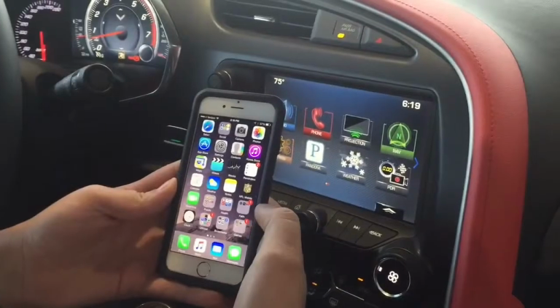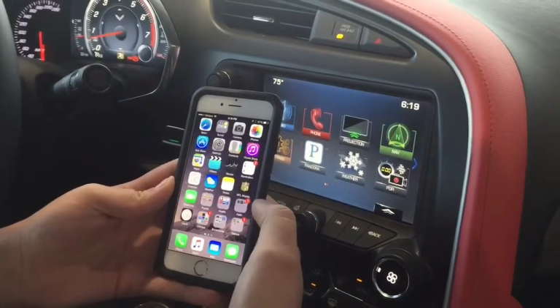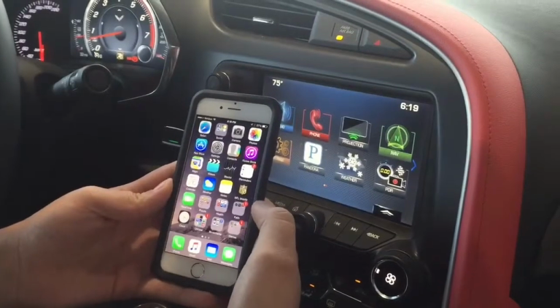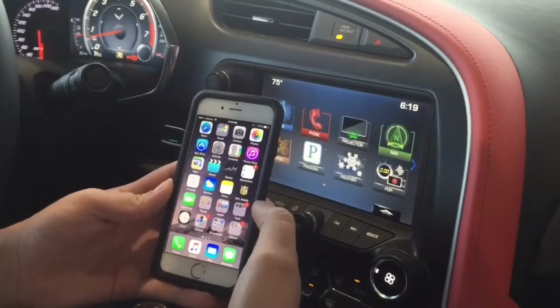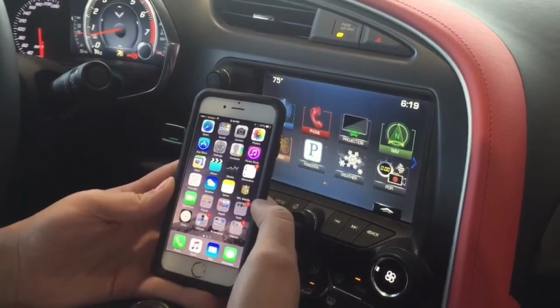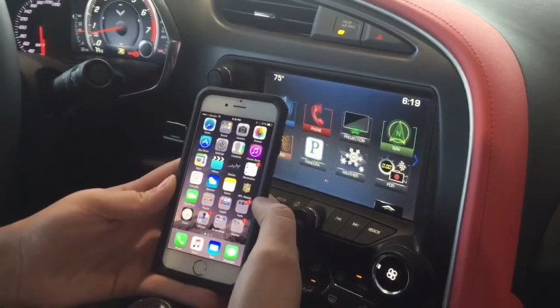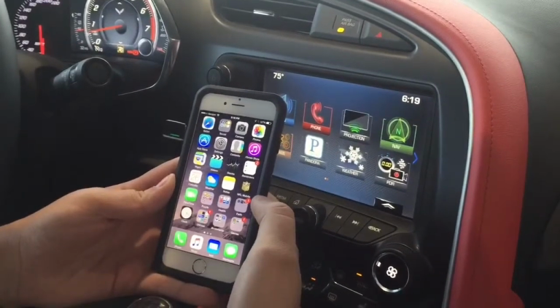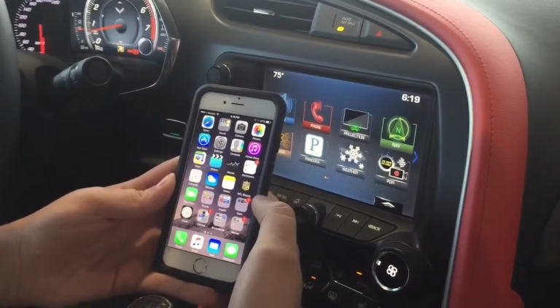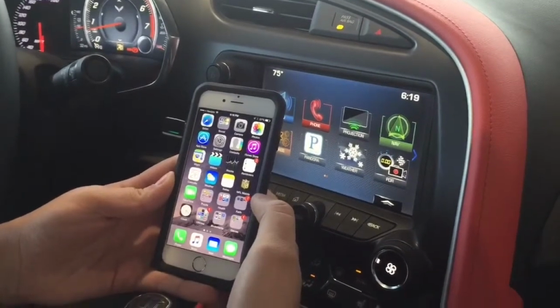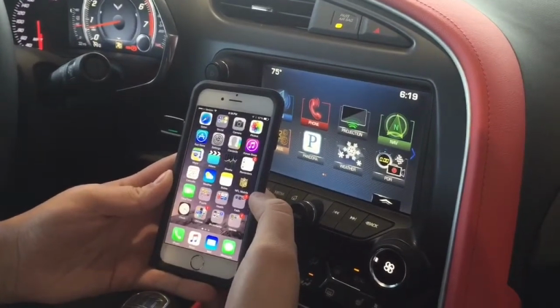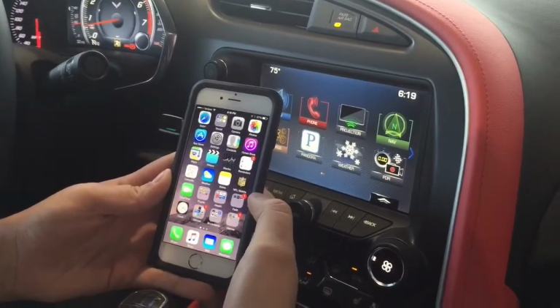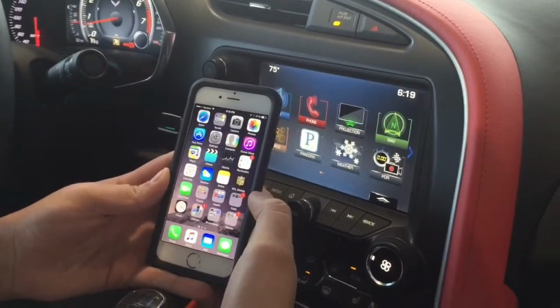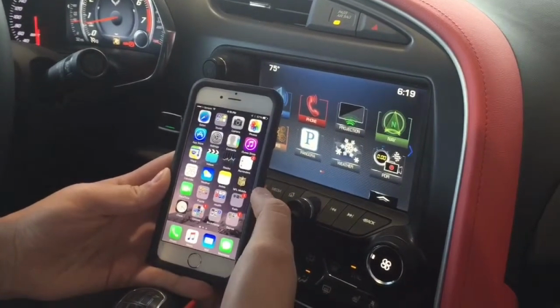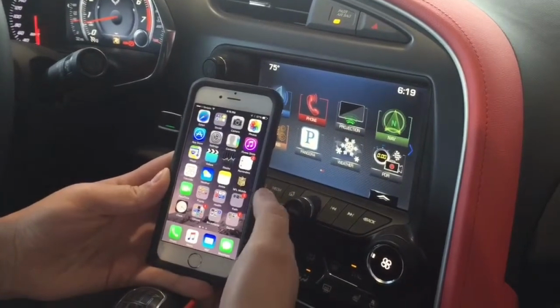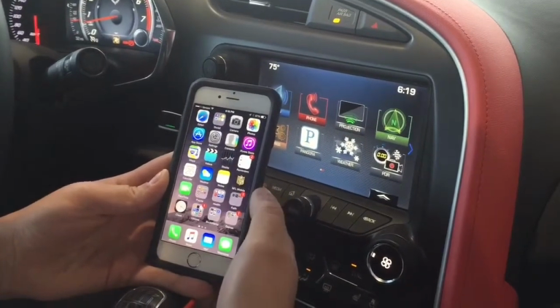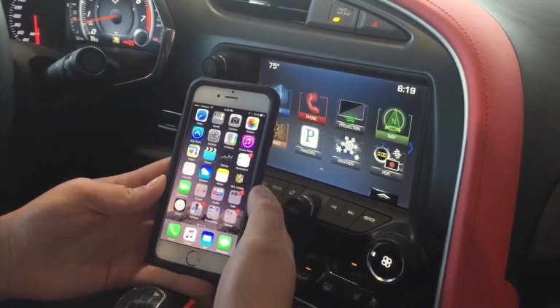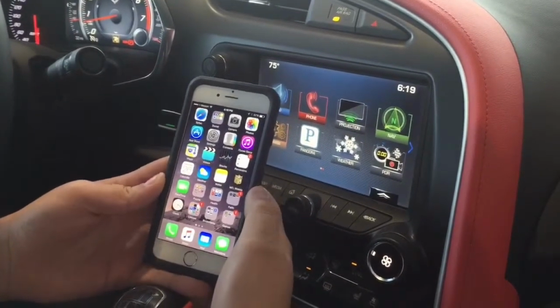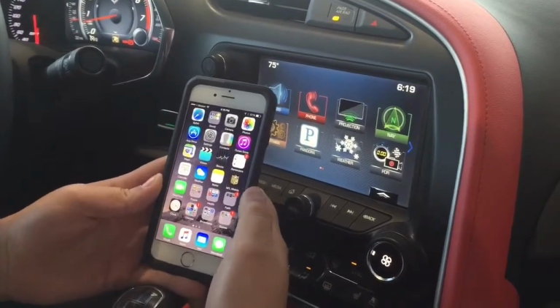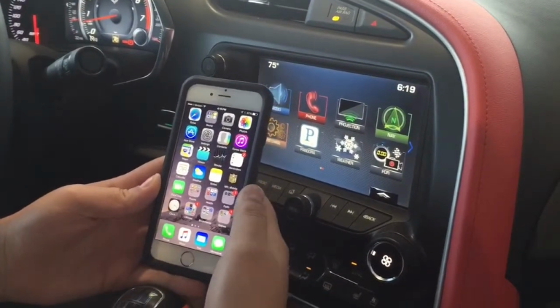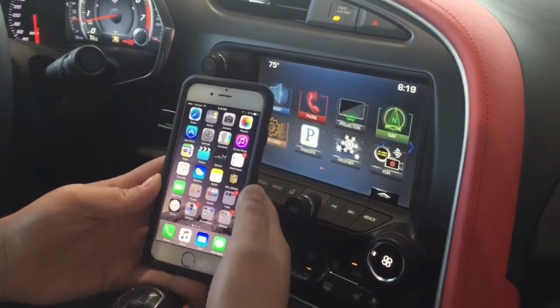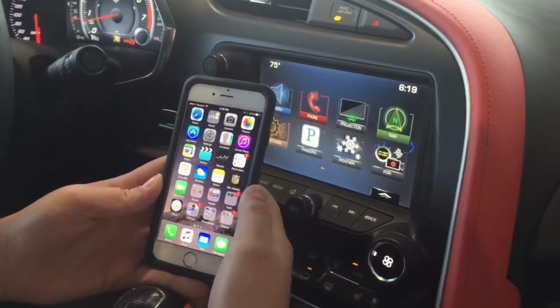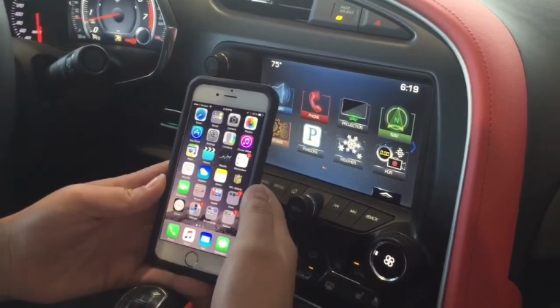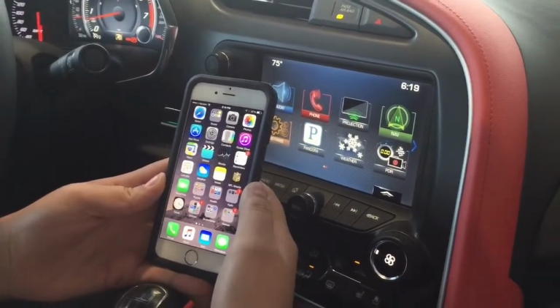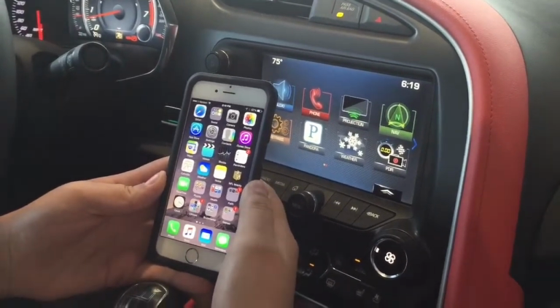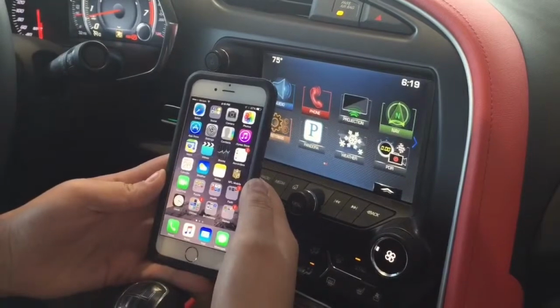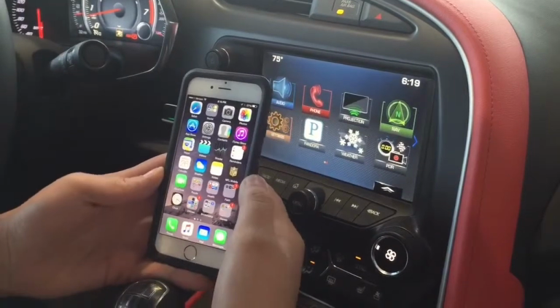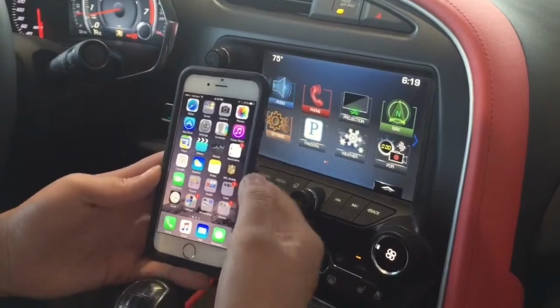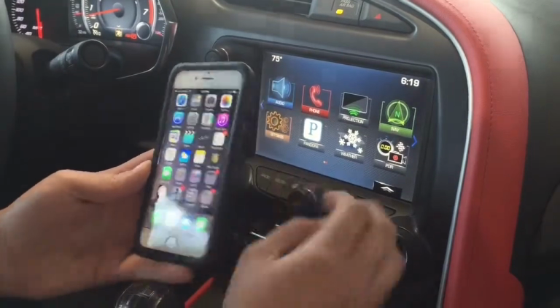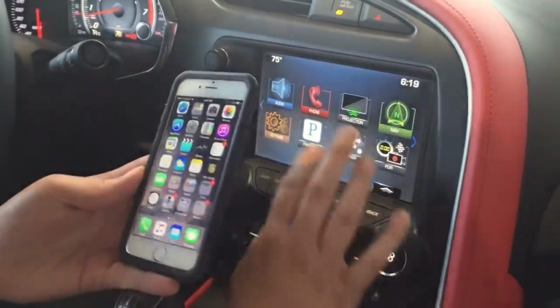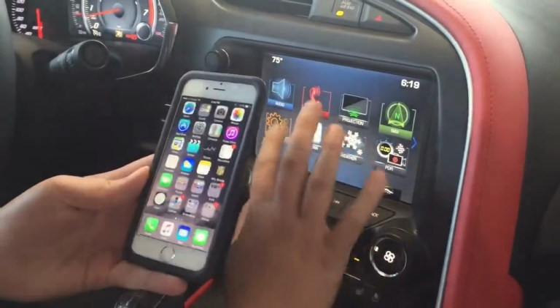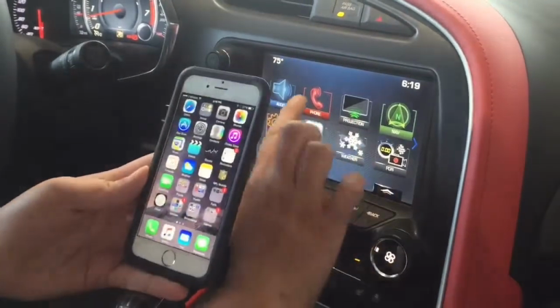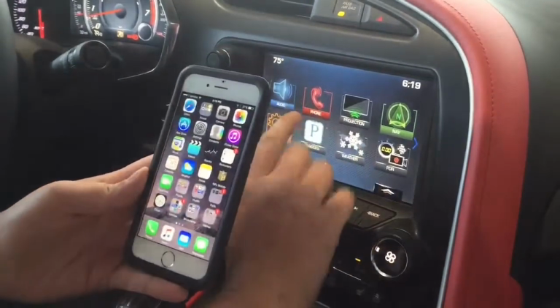This is Kate, and I'm going to show you how to connect your iPhone to your 2016 Z06 or Stingray.